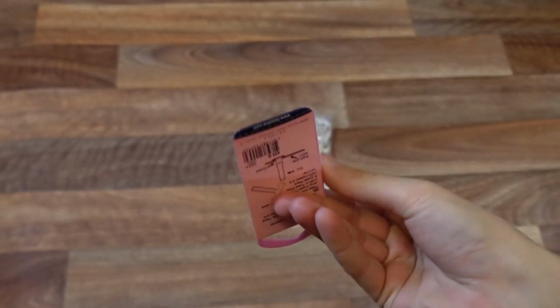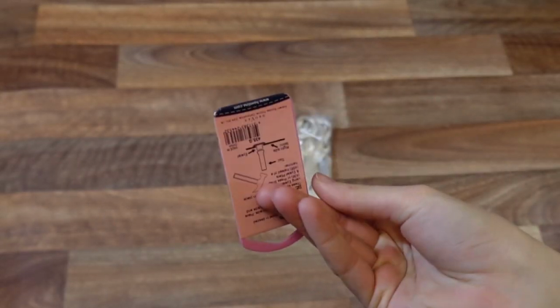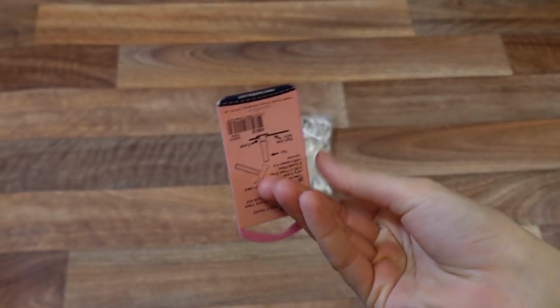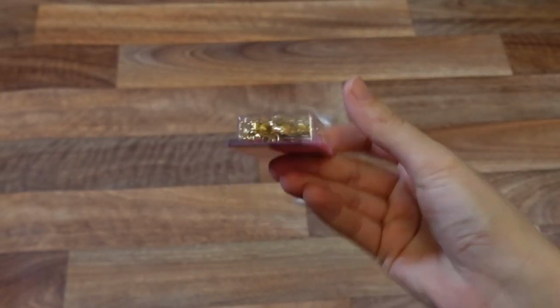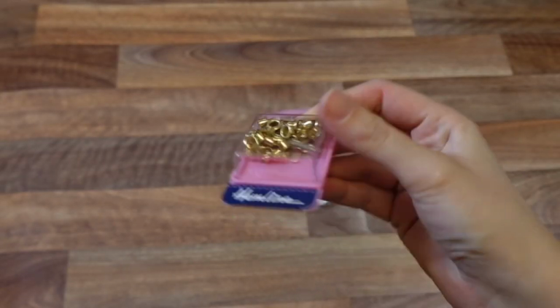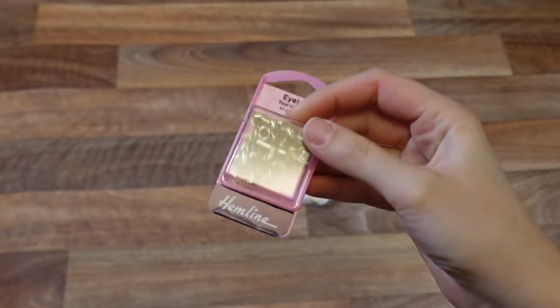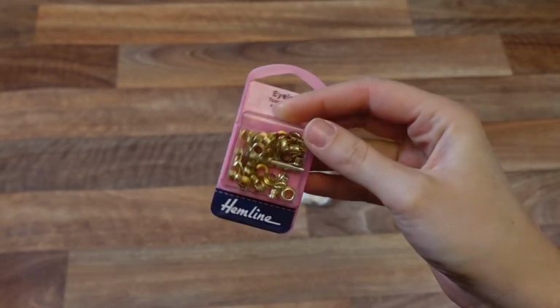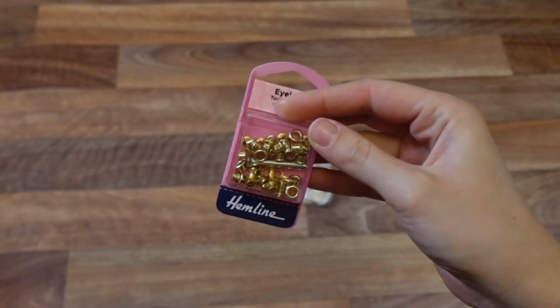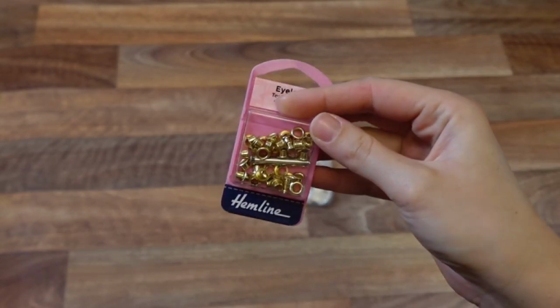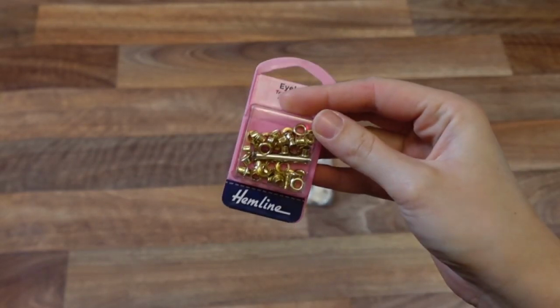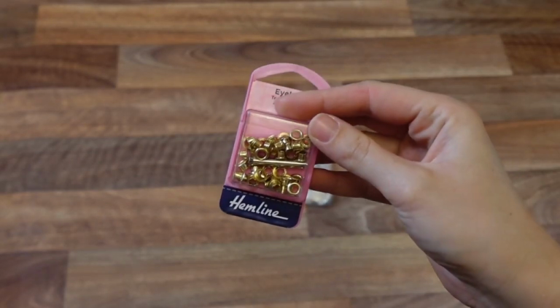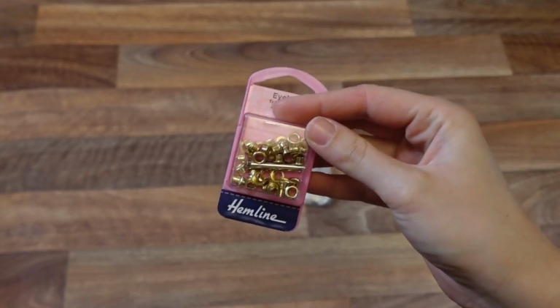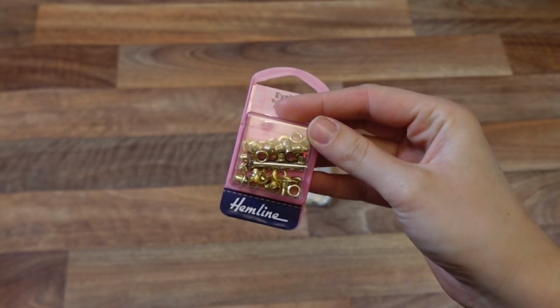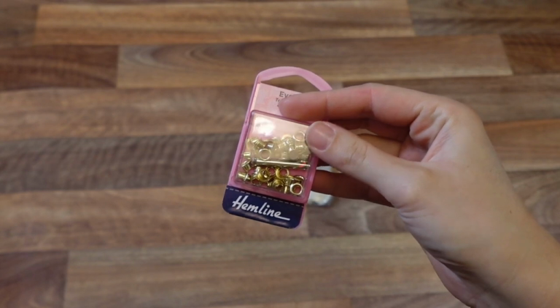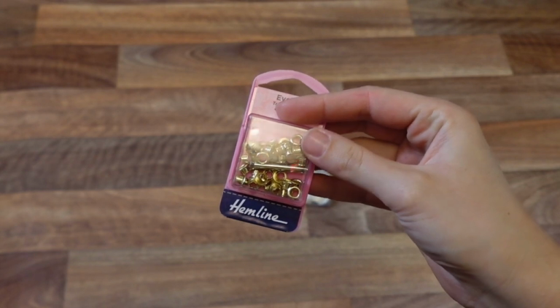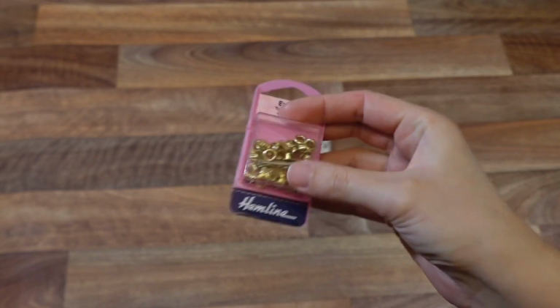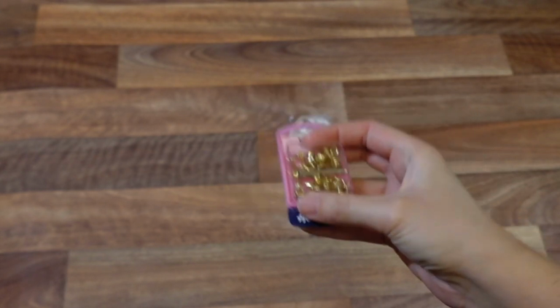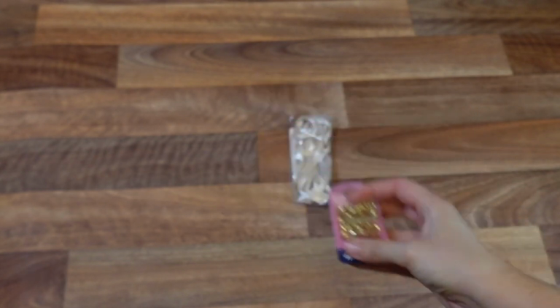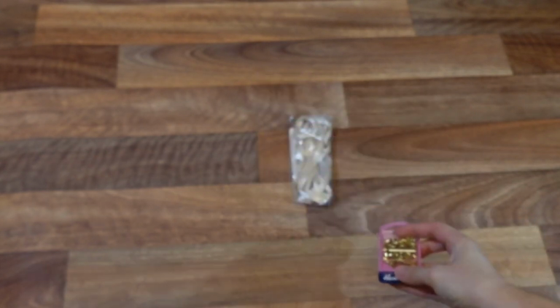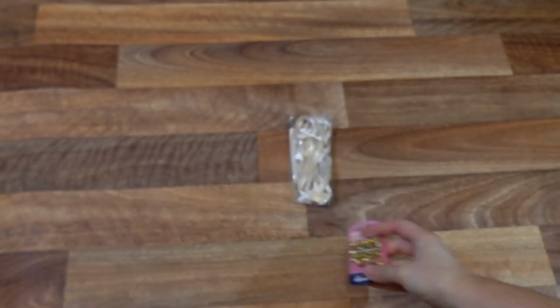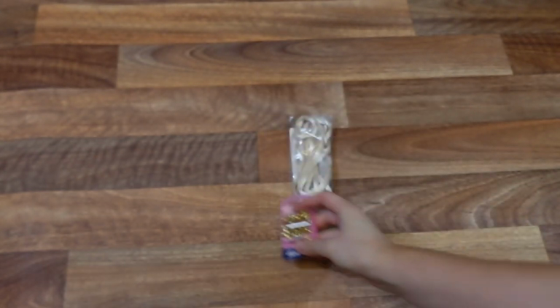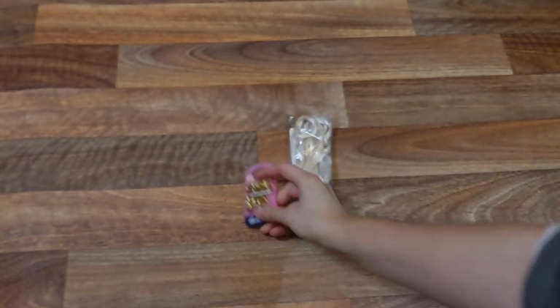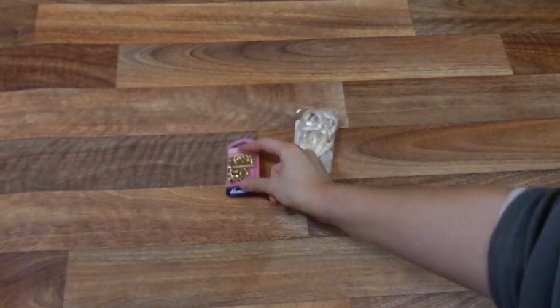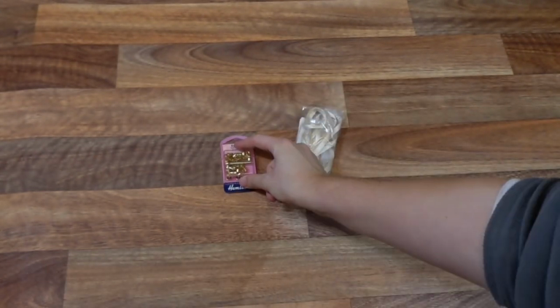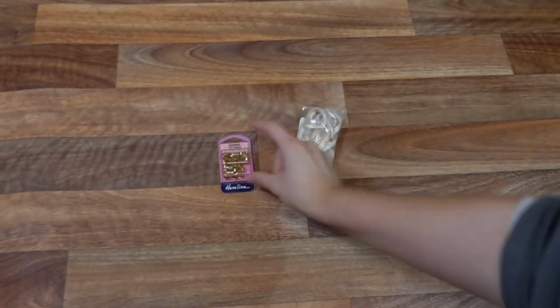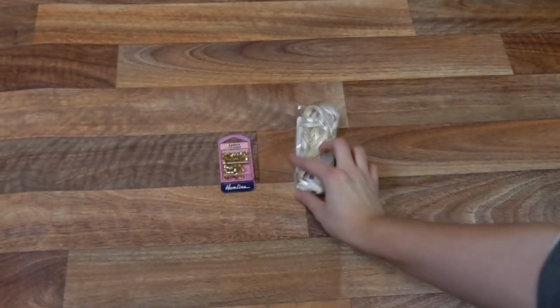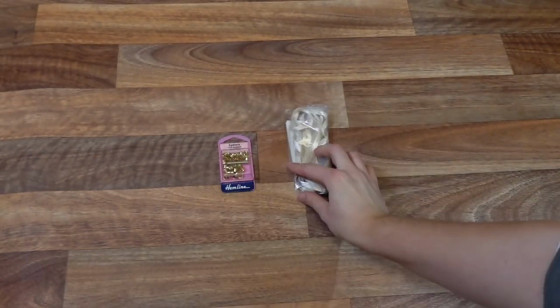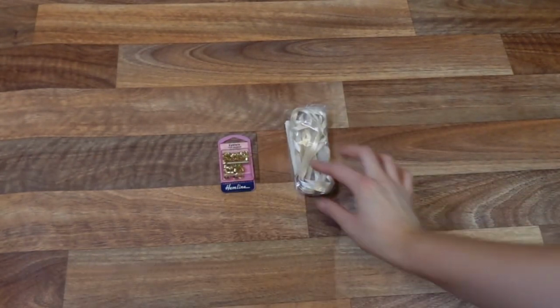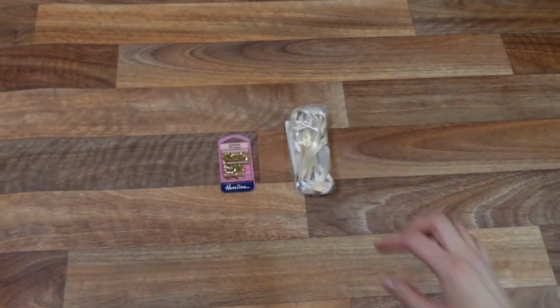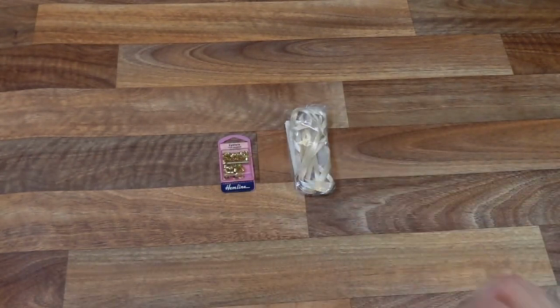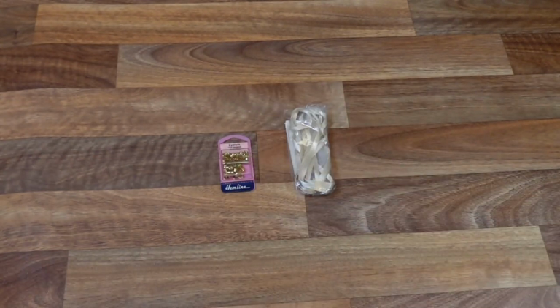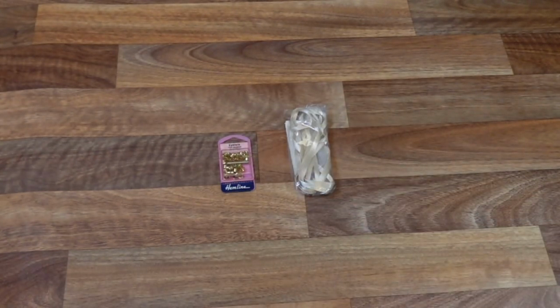Last but not least we will need our notions: some gold eyelets and some beautiful ribbon.